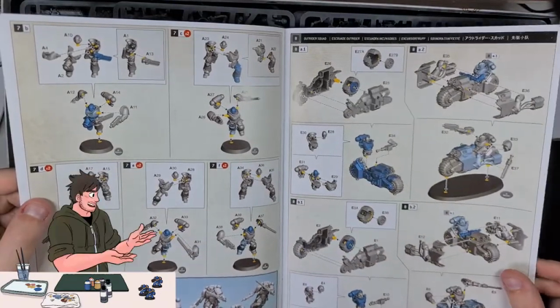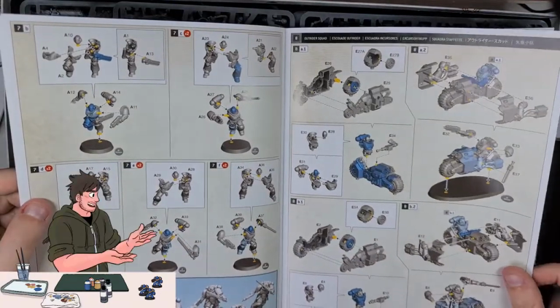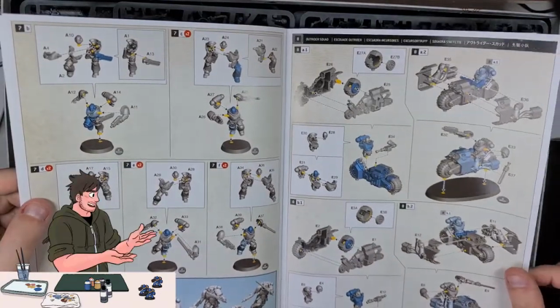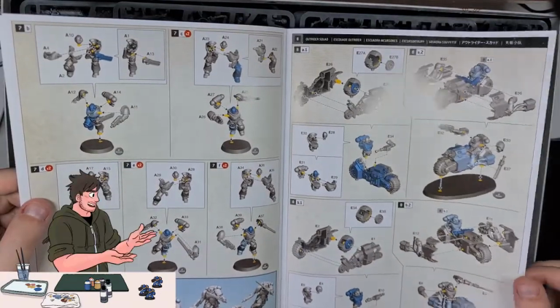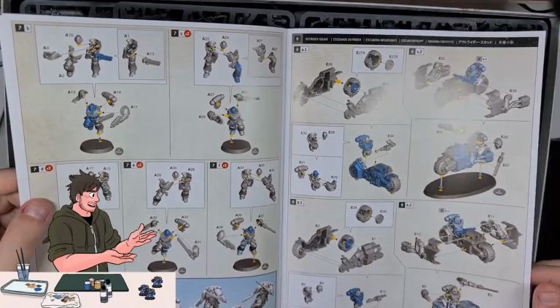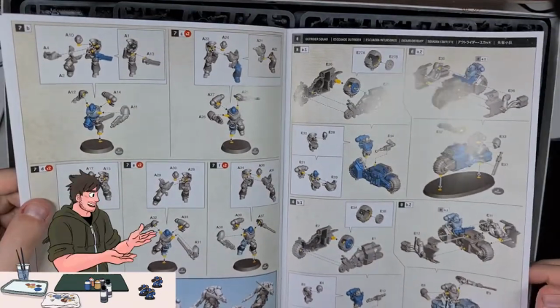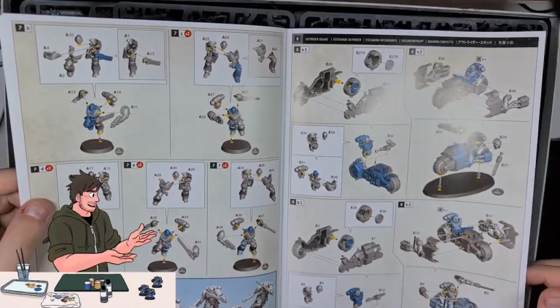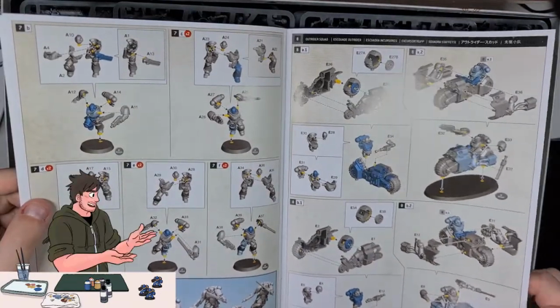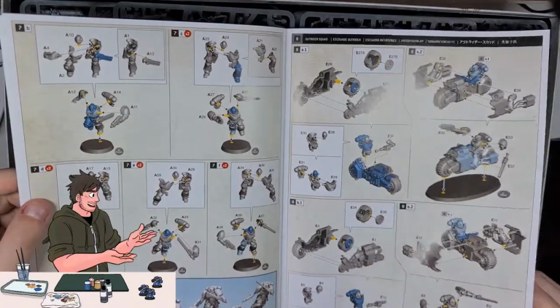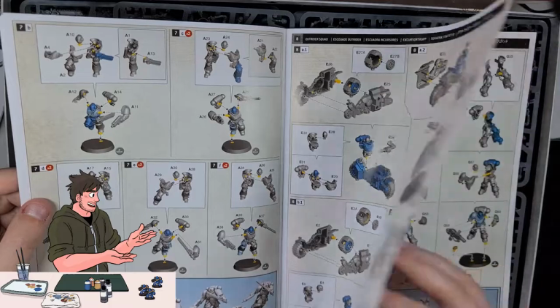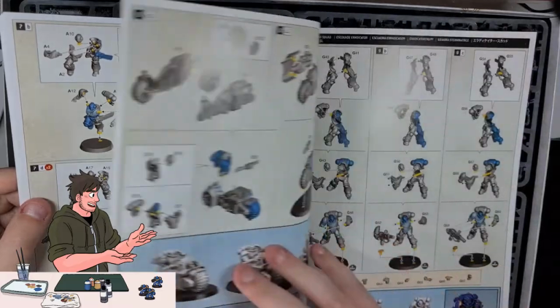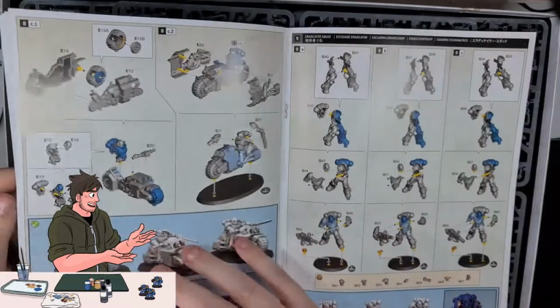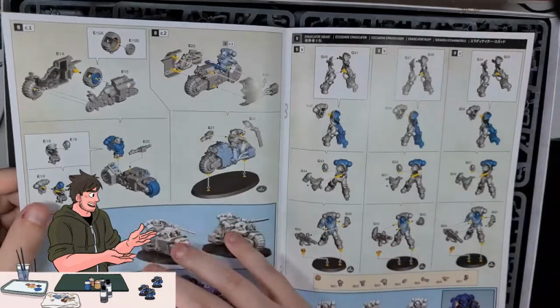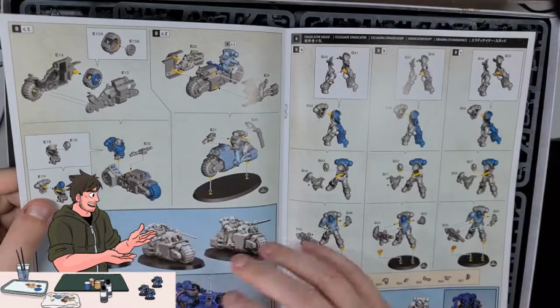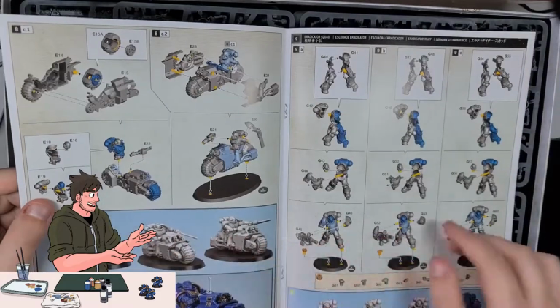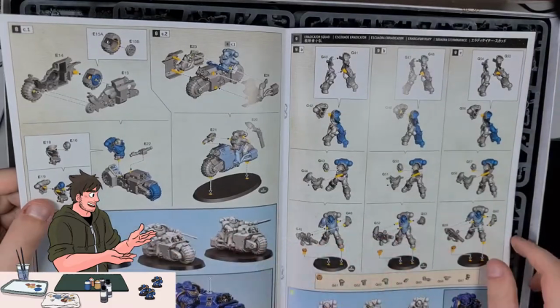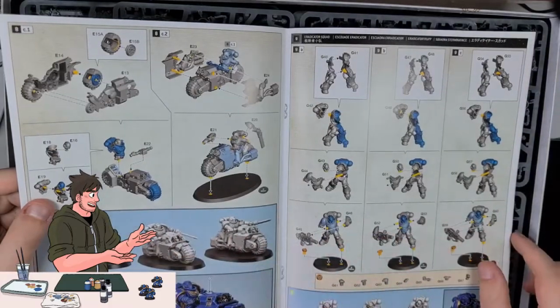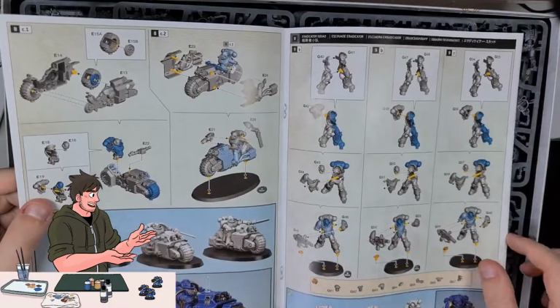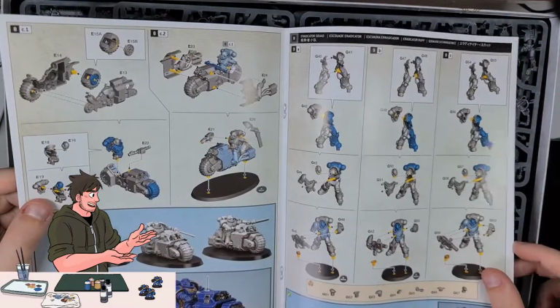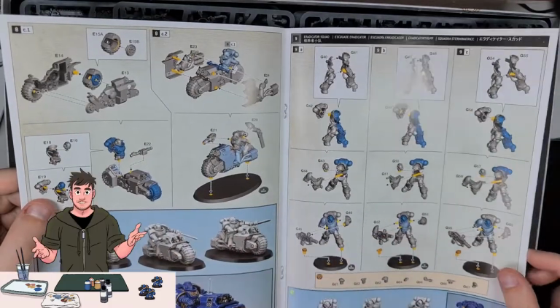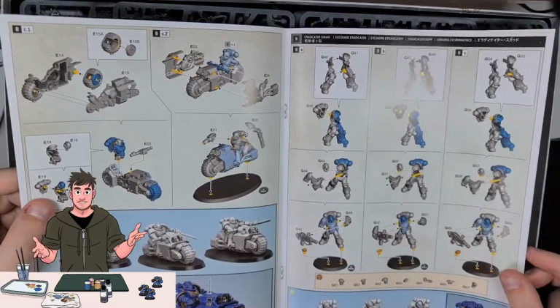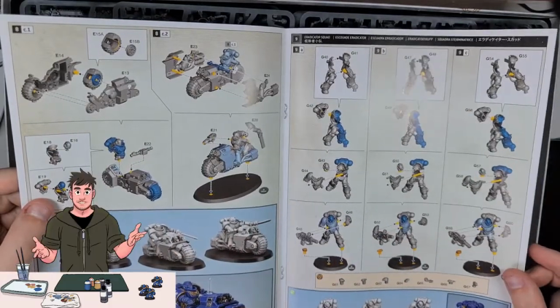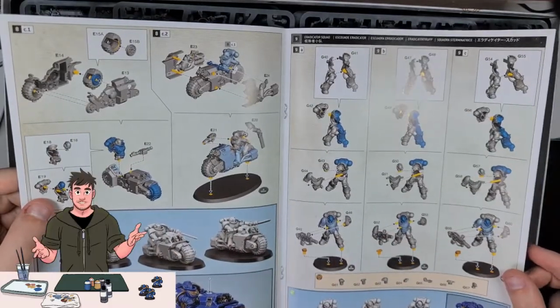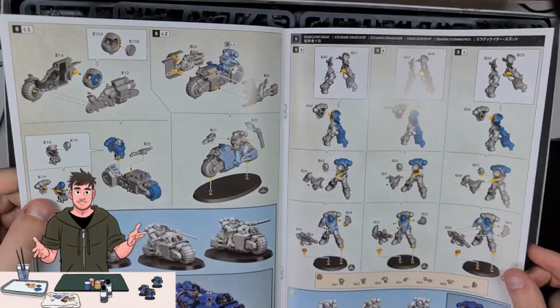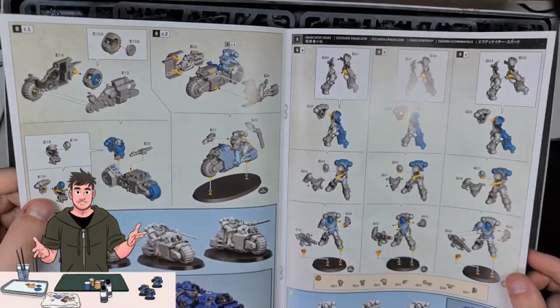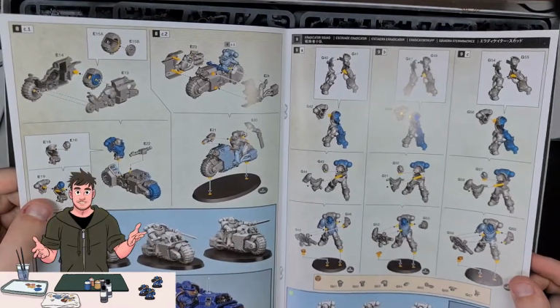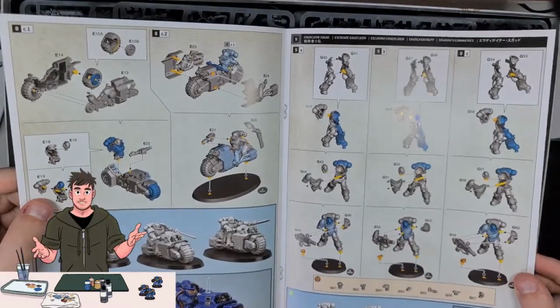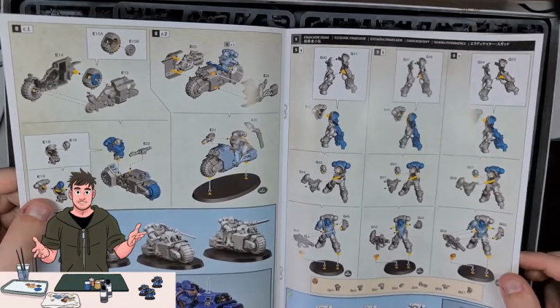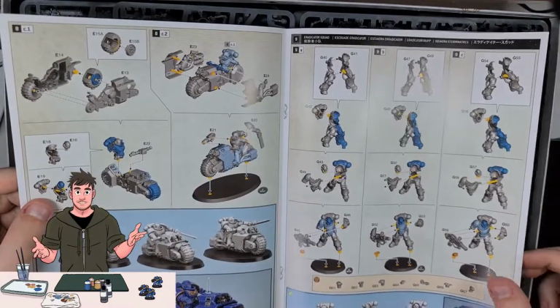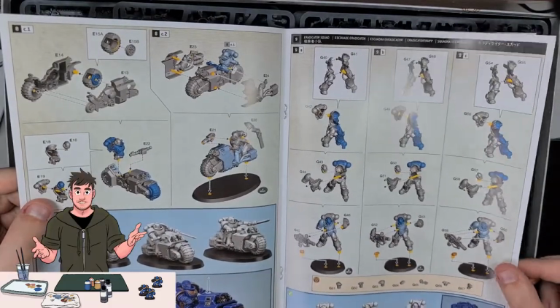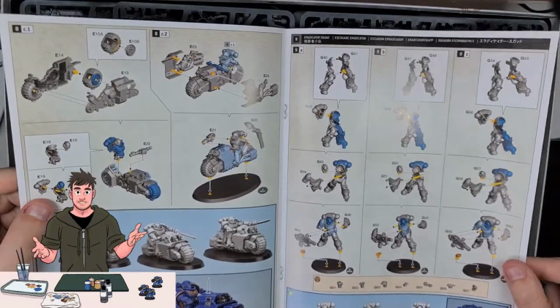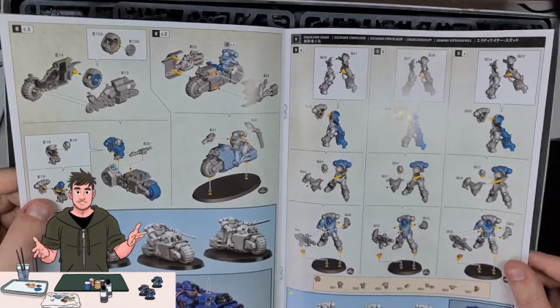These models do look amazing. I've never seen any of them before. I haven't properly played or painted either Space Marines or Necrons, so this will be a new experience.